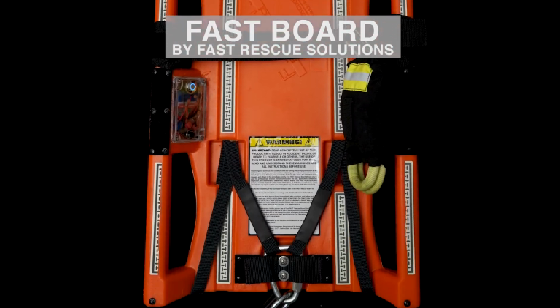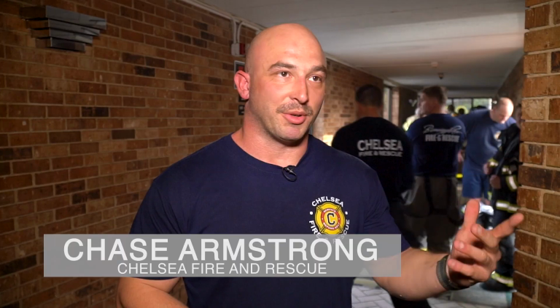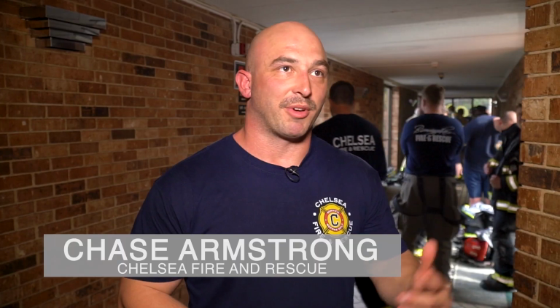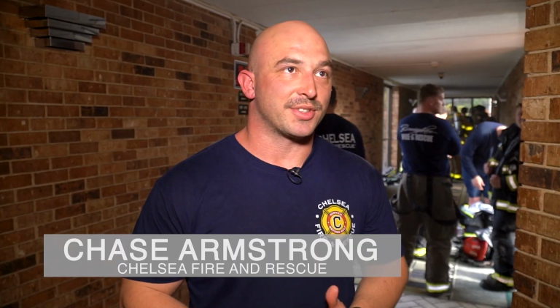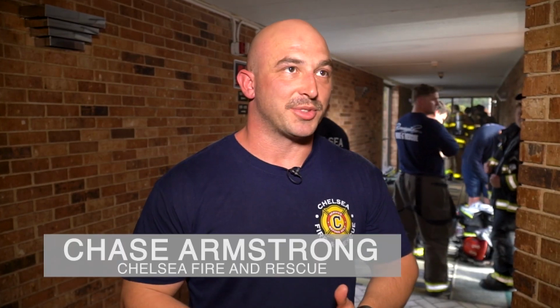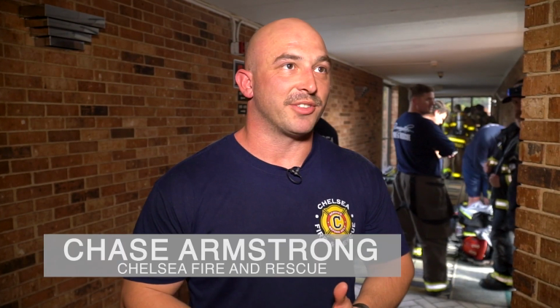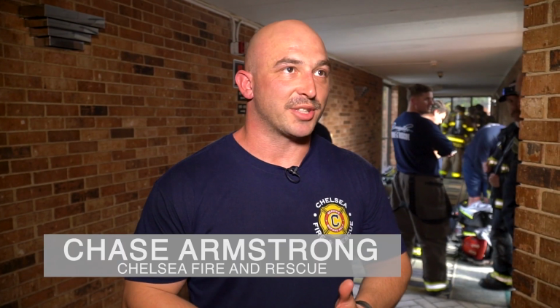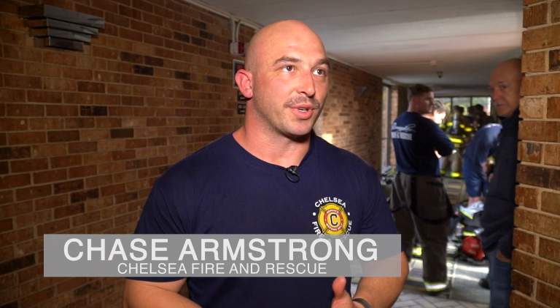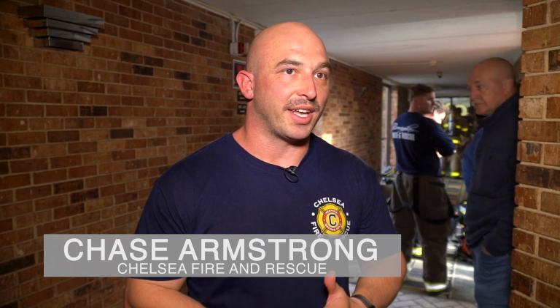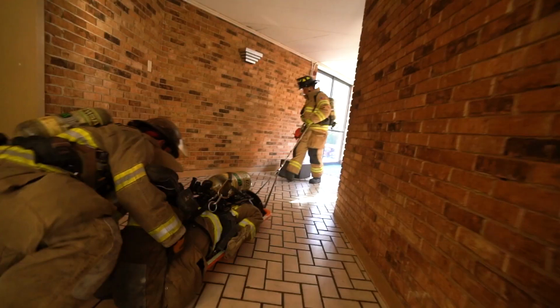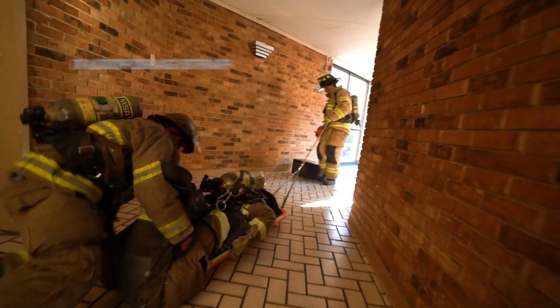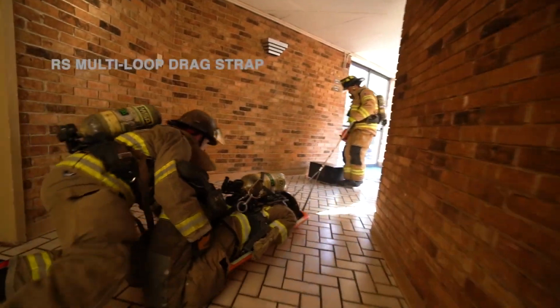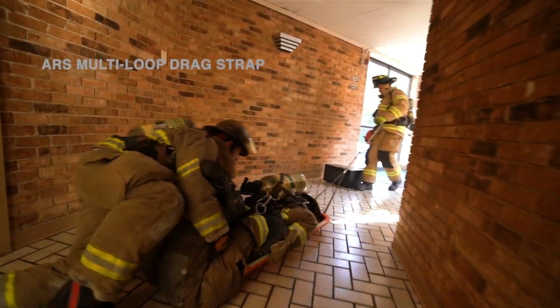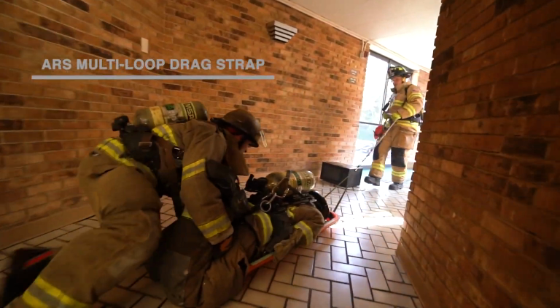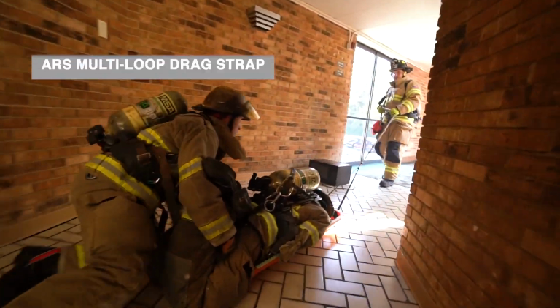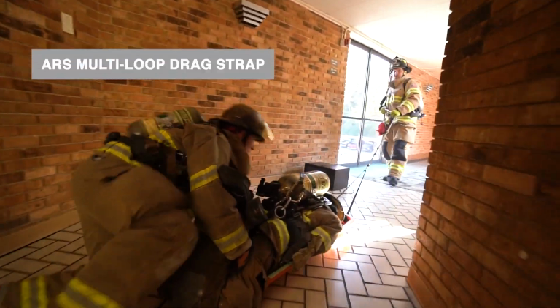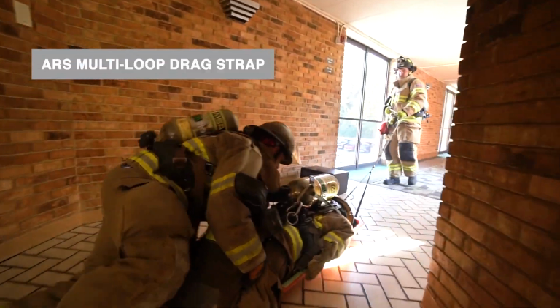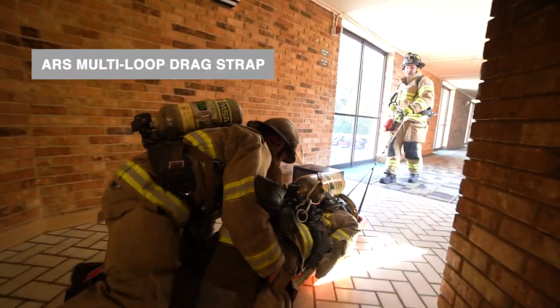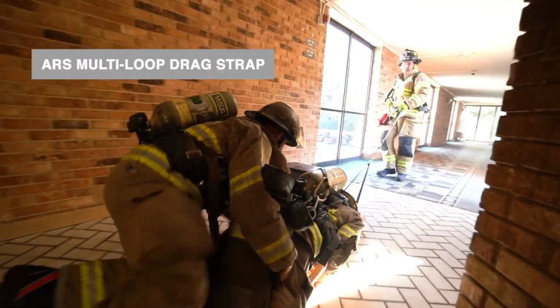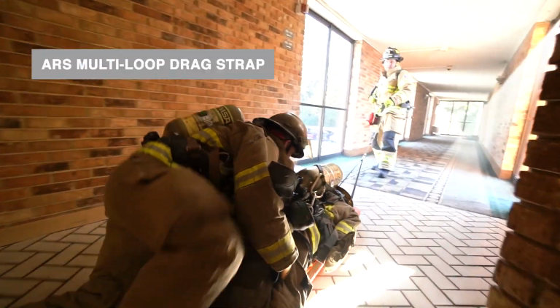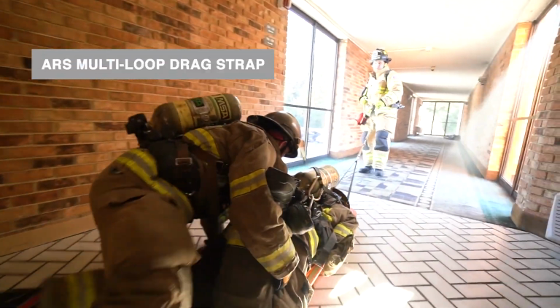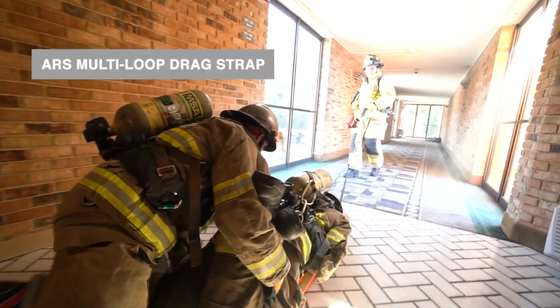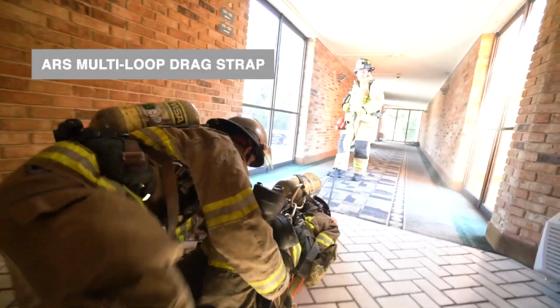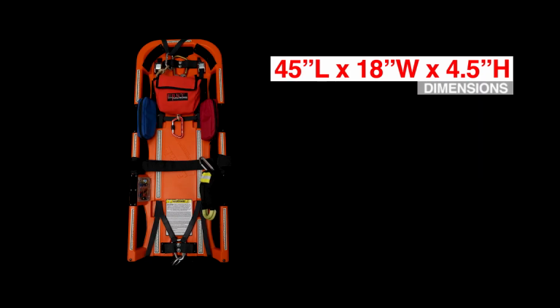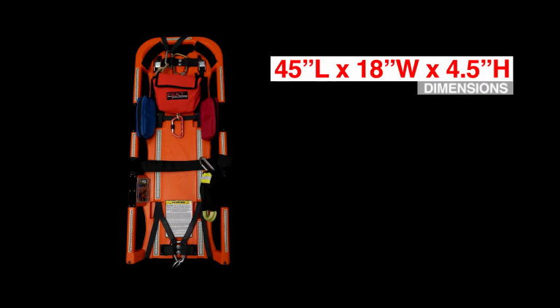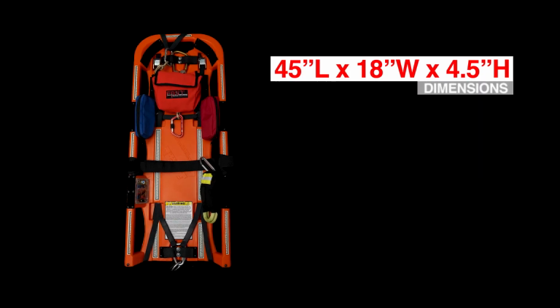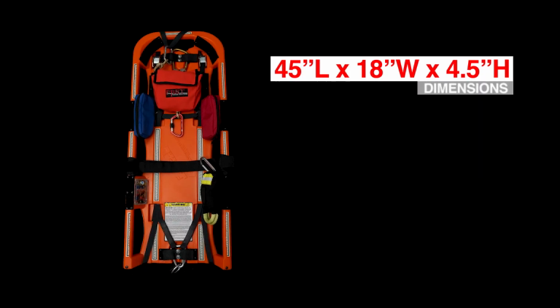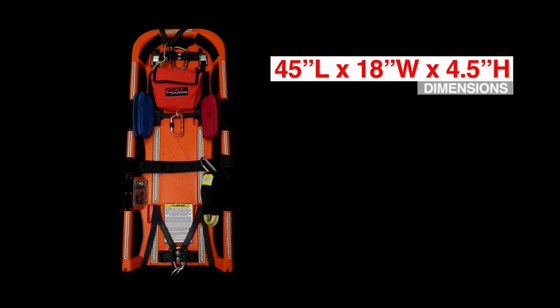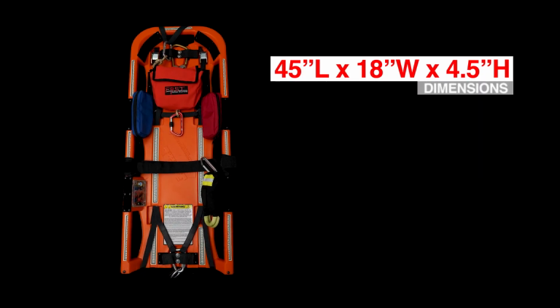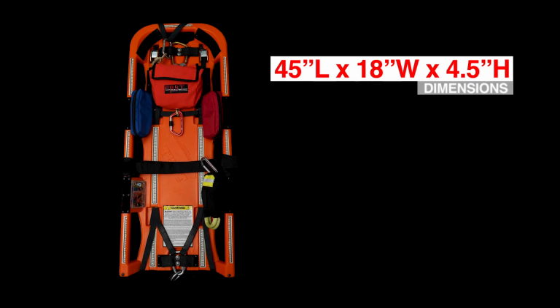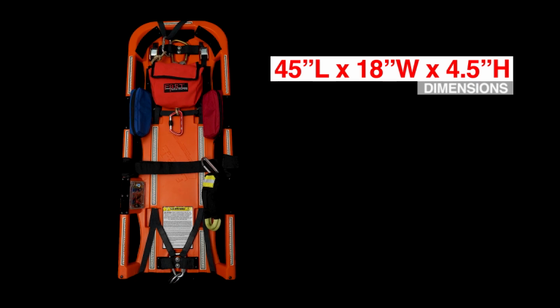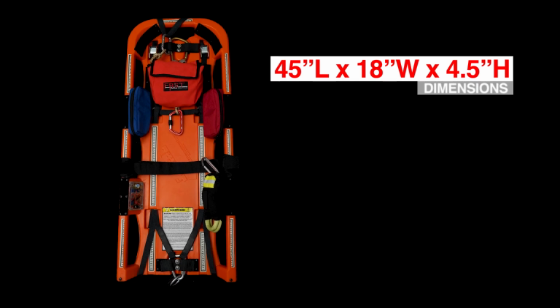It was my first time seeing the fast board today. We all loved it. I've never seen anything like it. It was phenomenal. Makes it short, compact, and really fast.